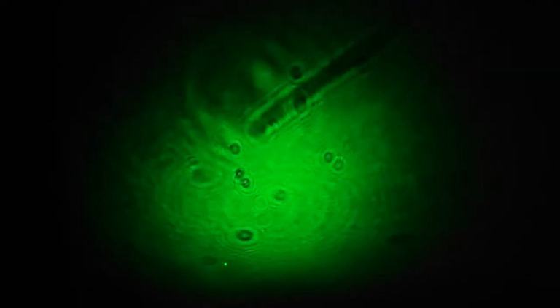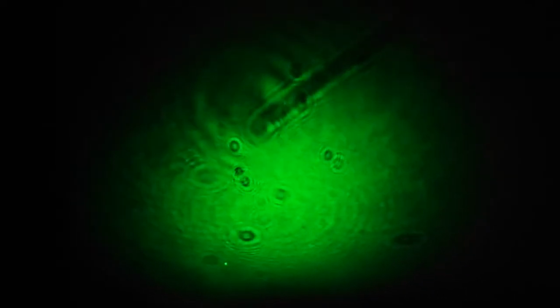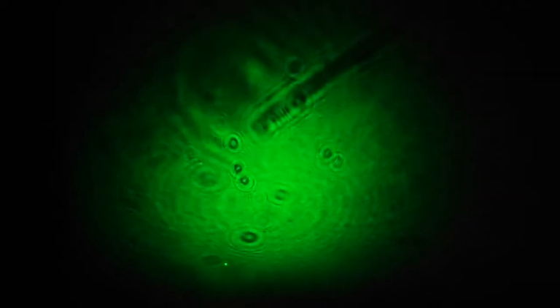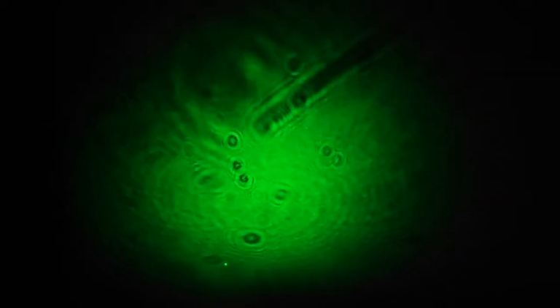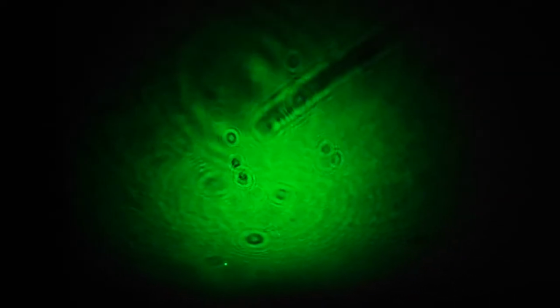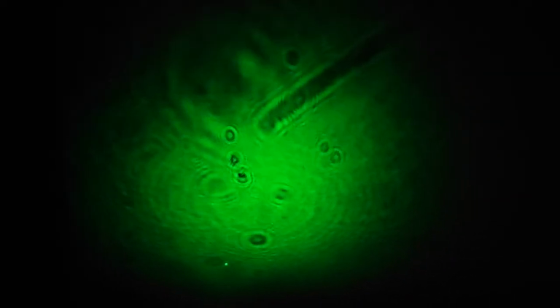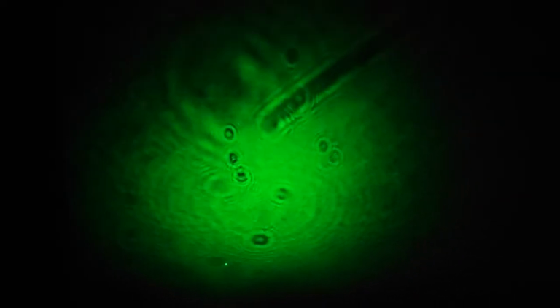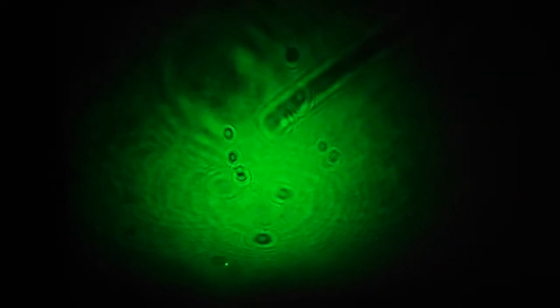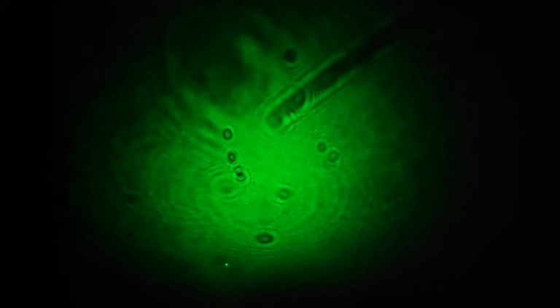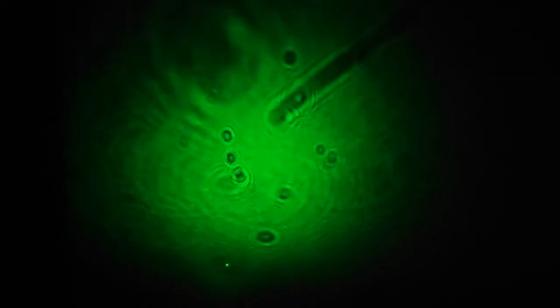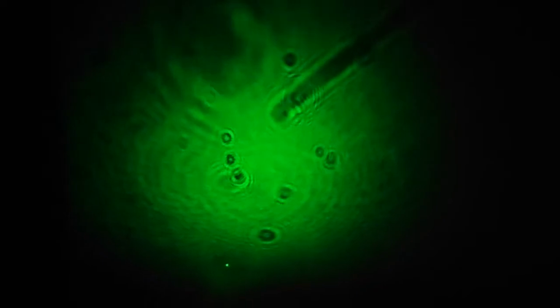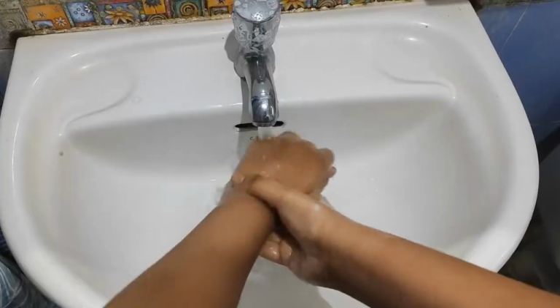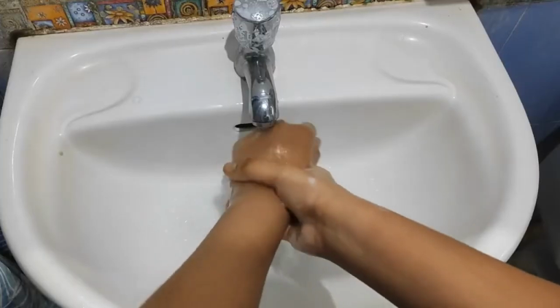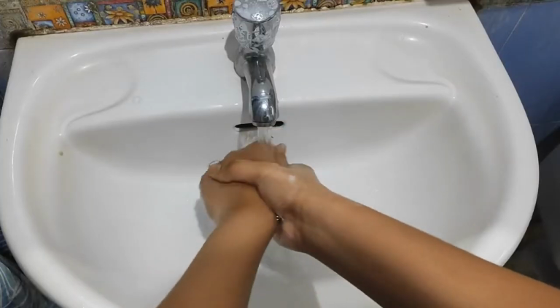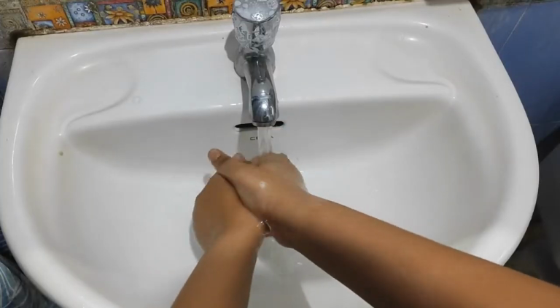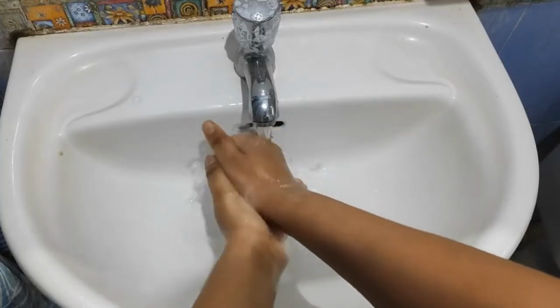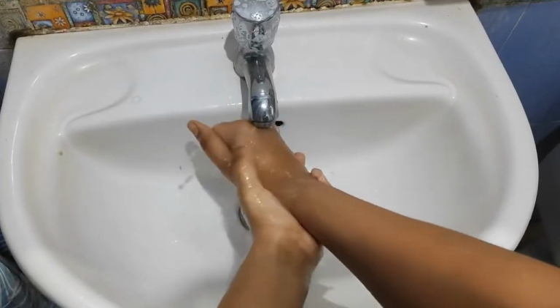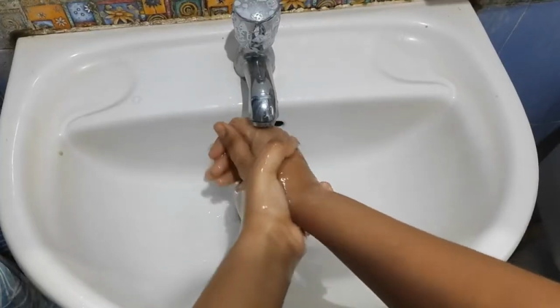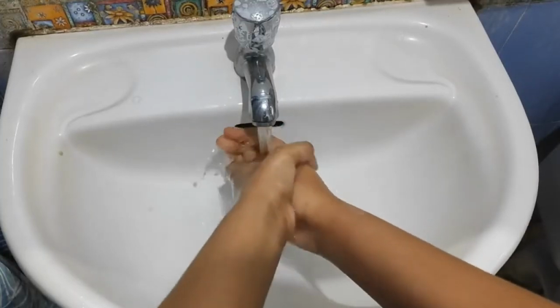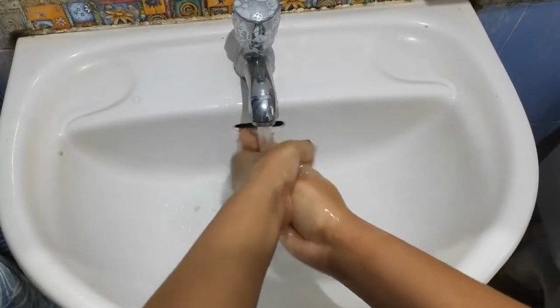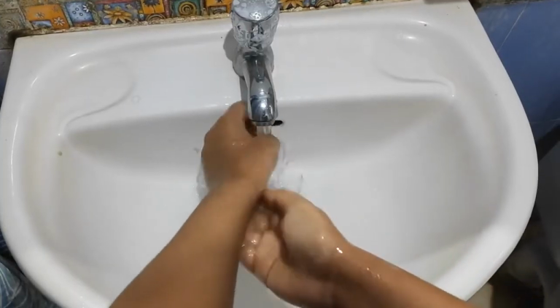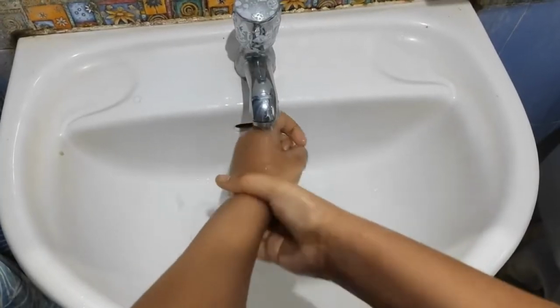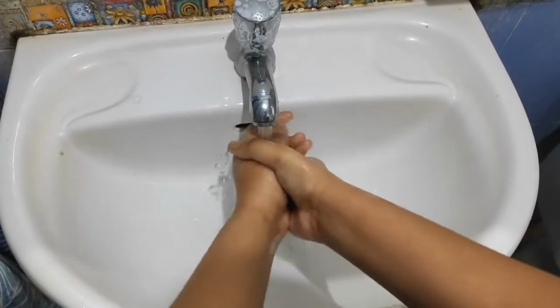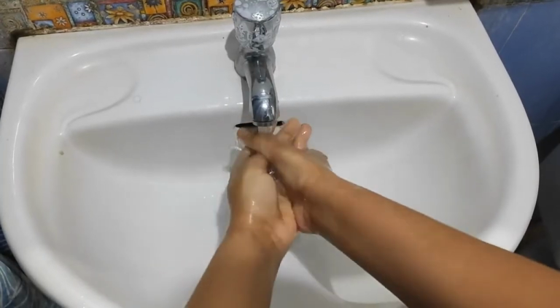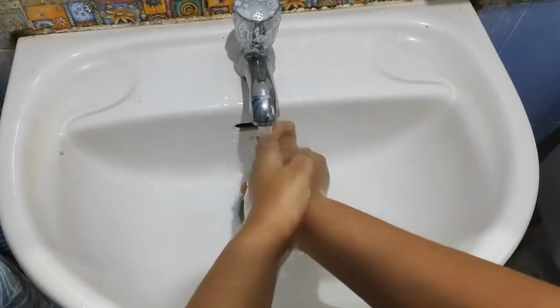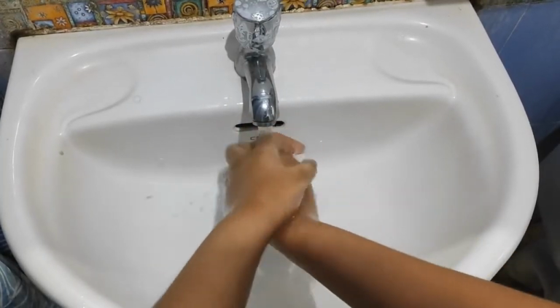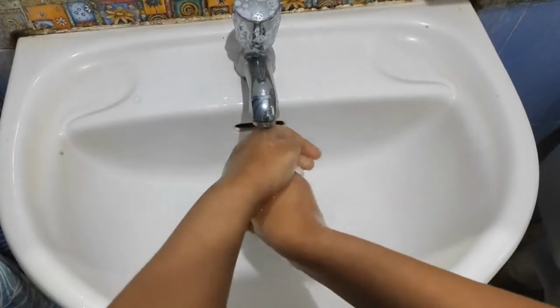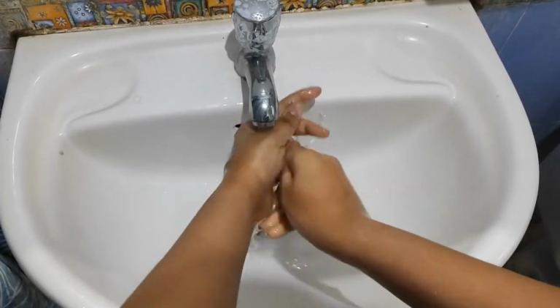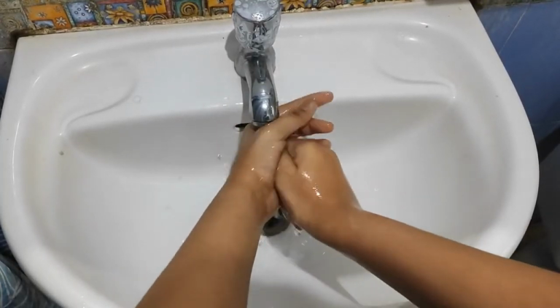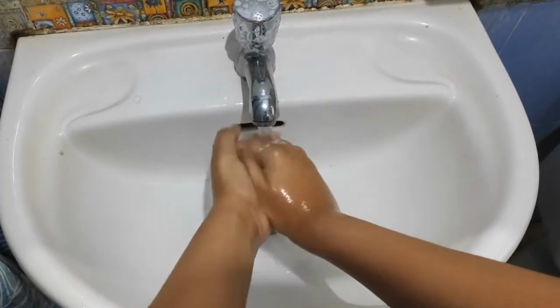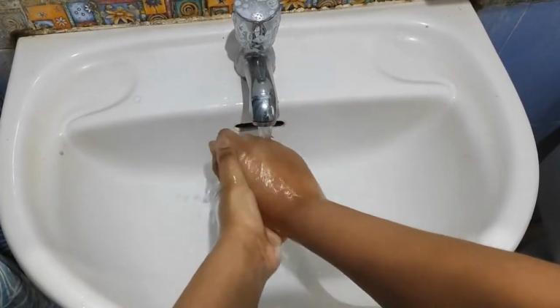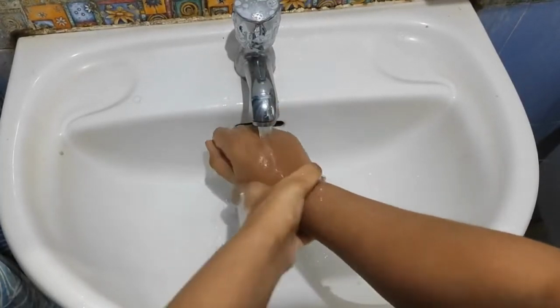Isn't it simple and interesting to try at home? That's why before we eat our food, we shall wash our hands.